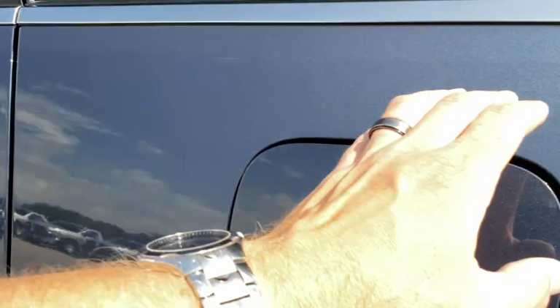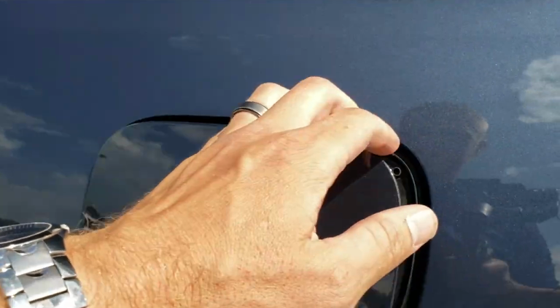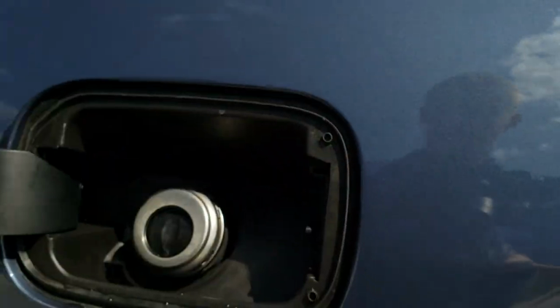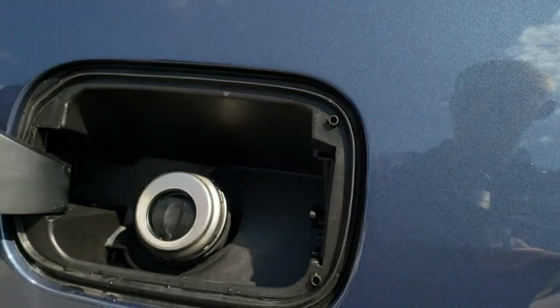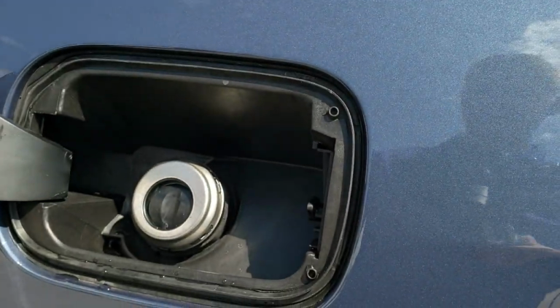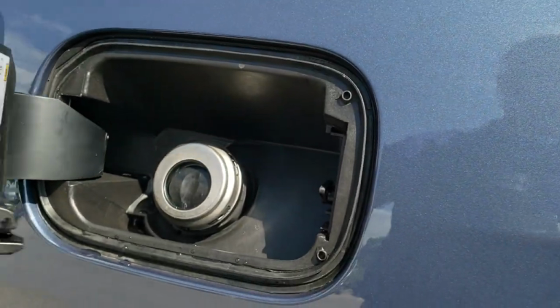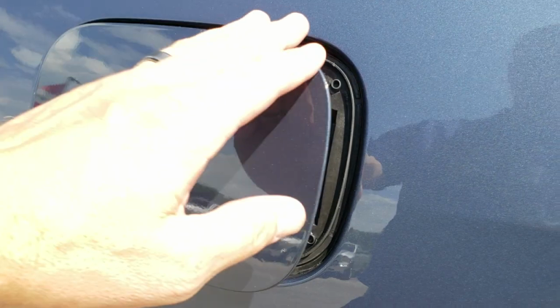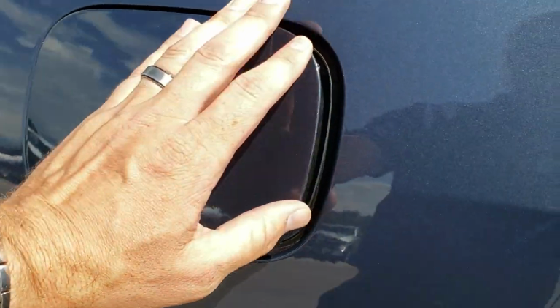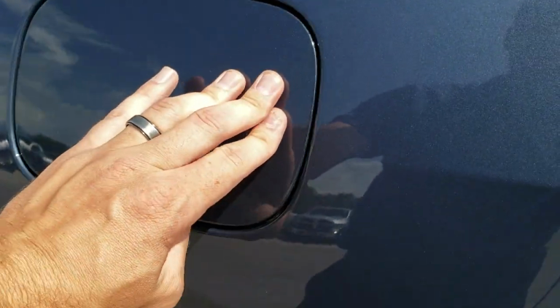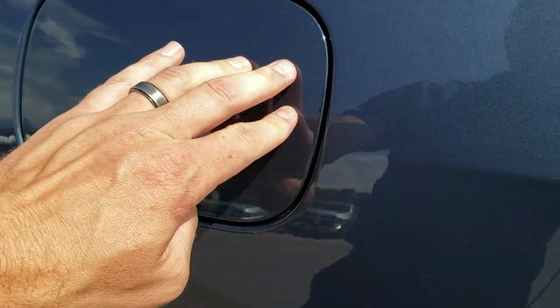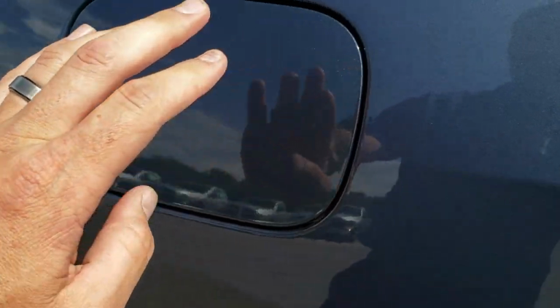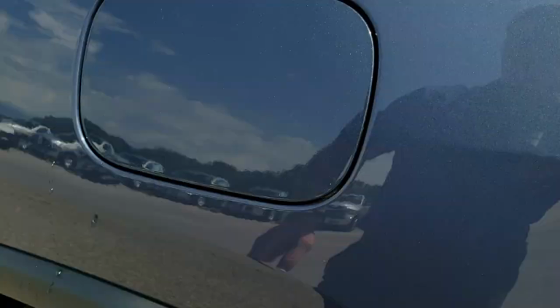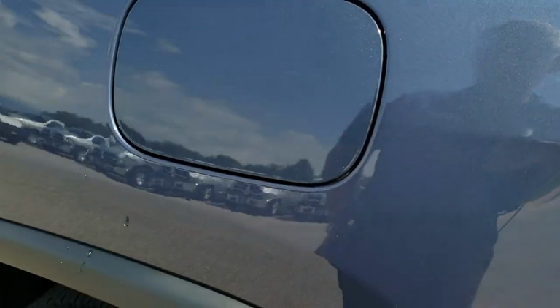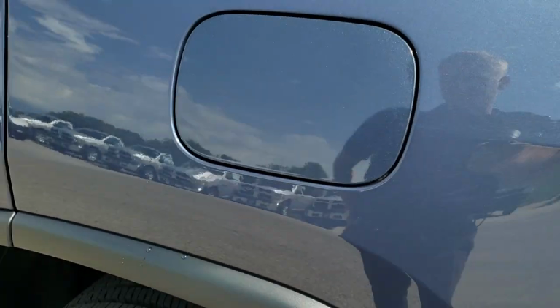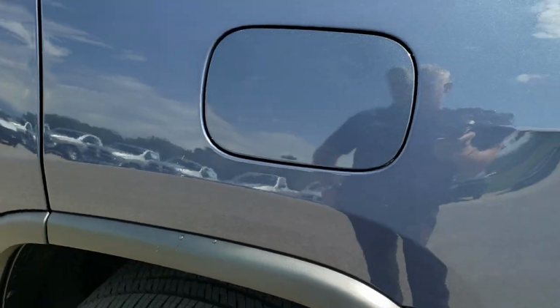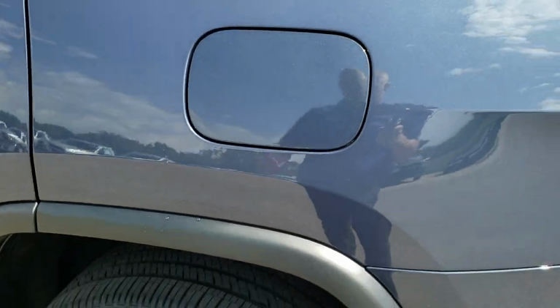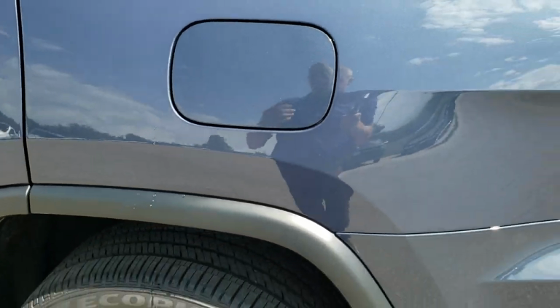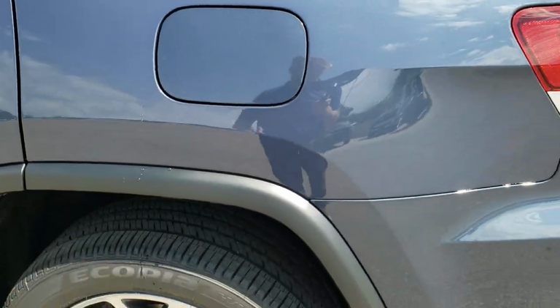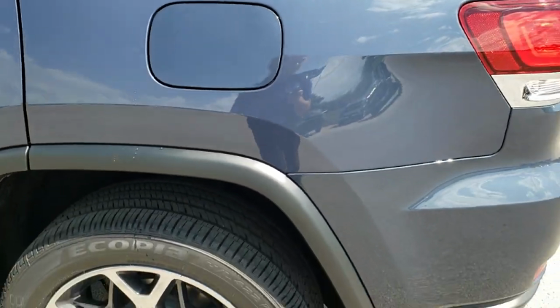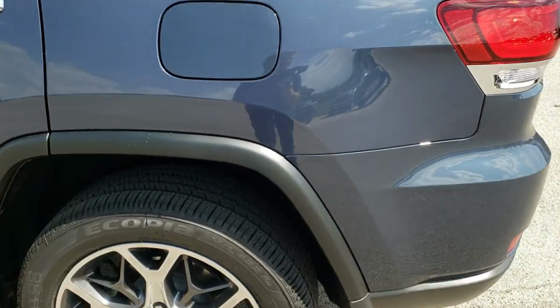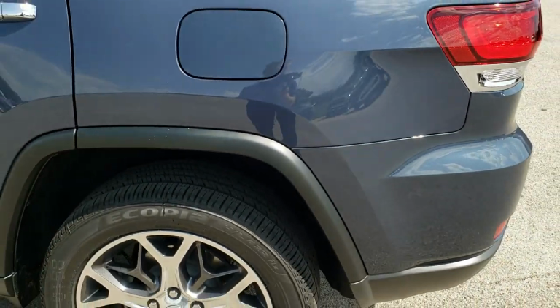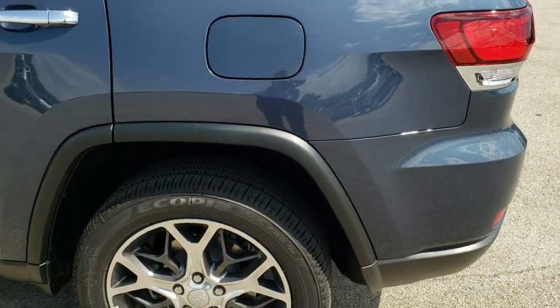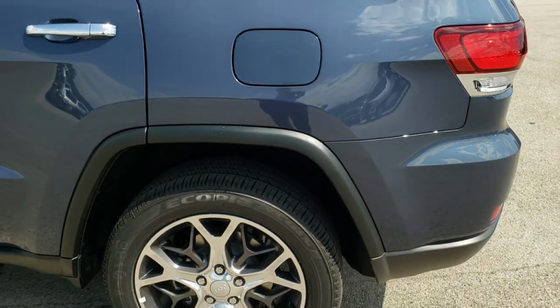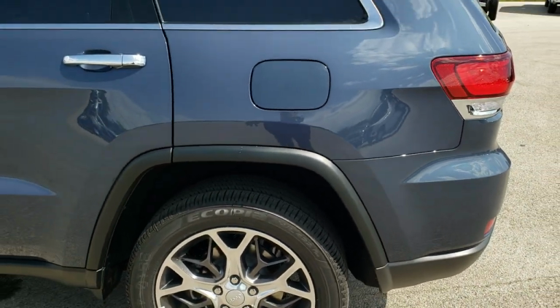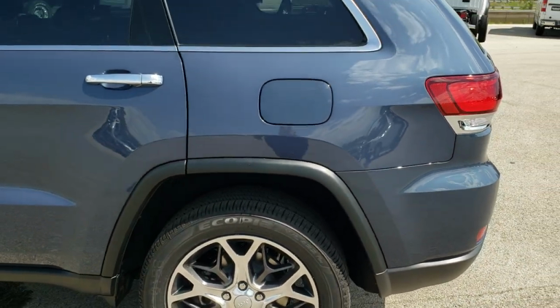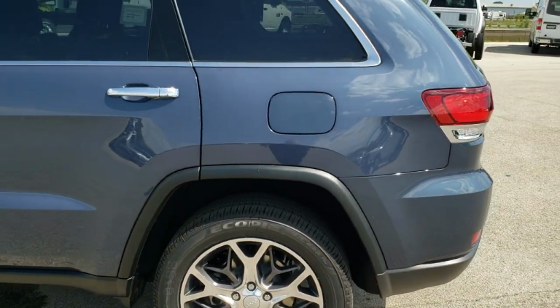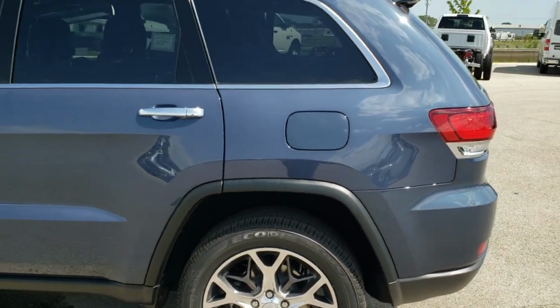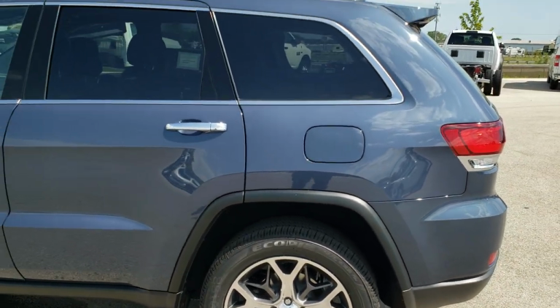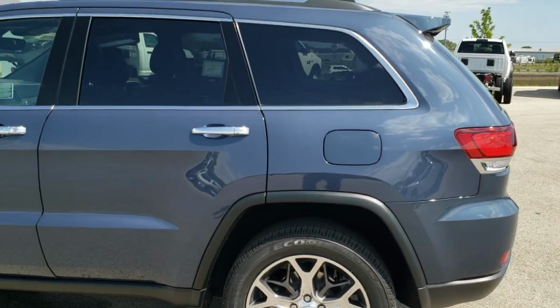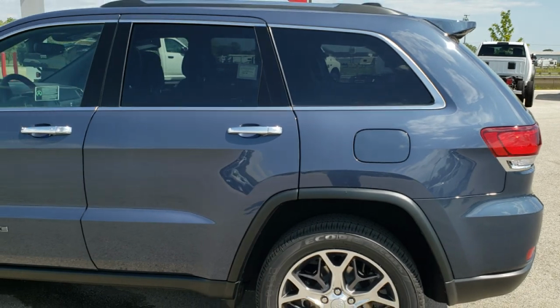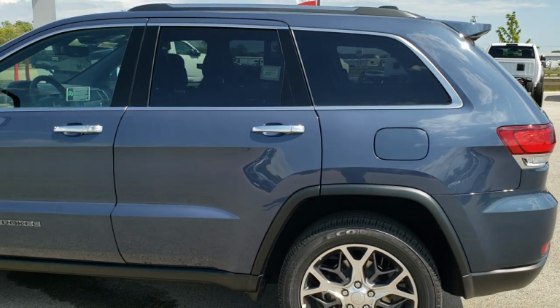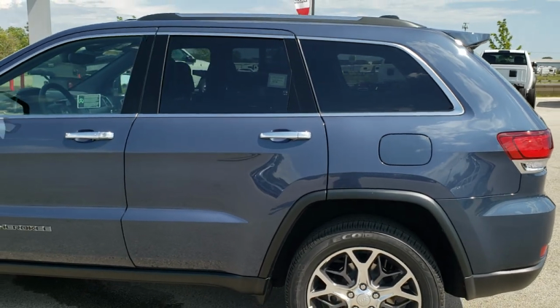Finally, the capless fuel fill — a really nice feature if you've never used it. You'll like it once you get it.